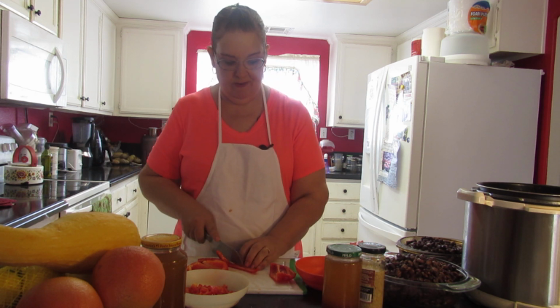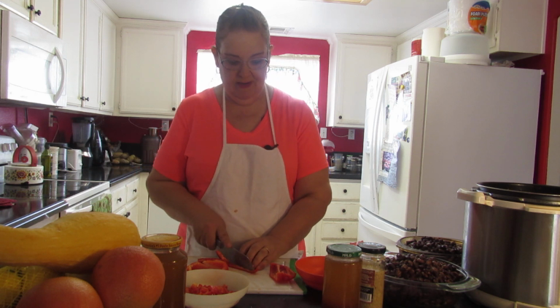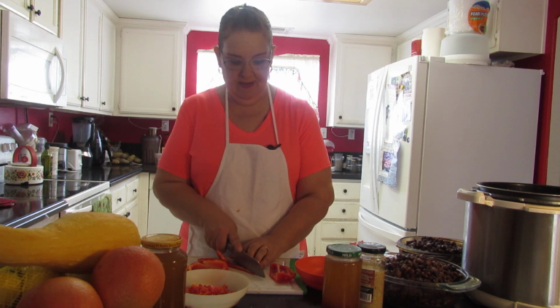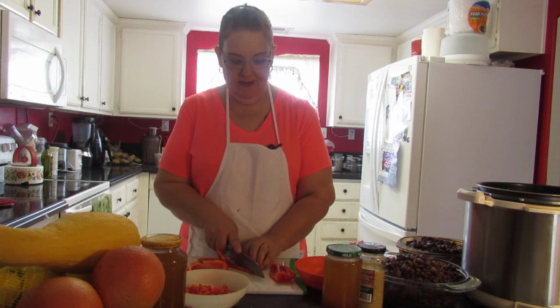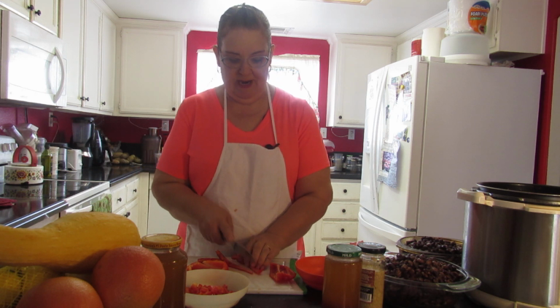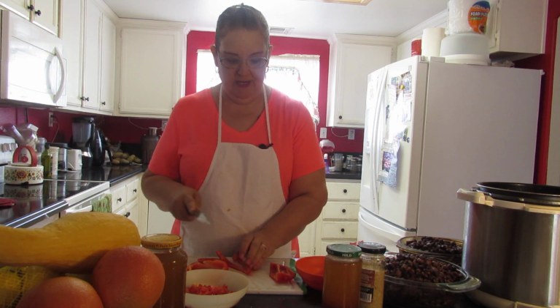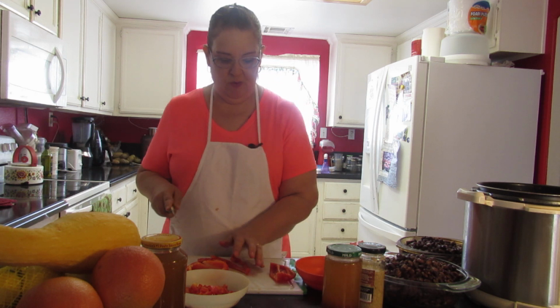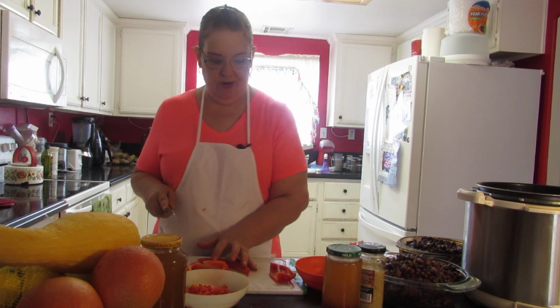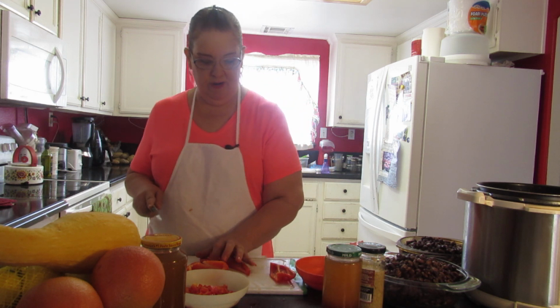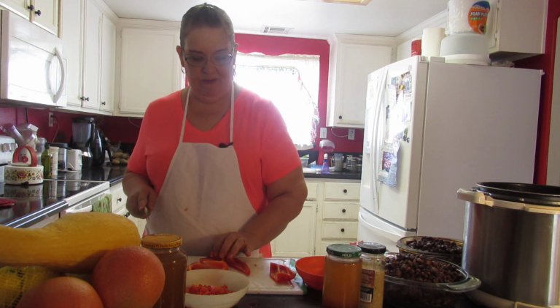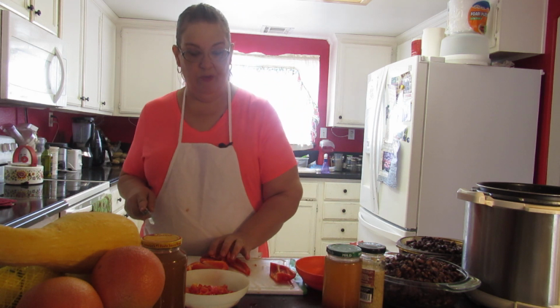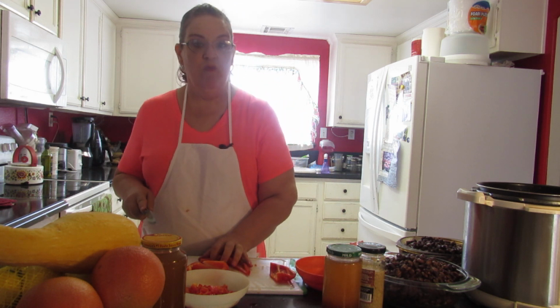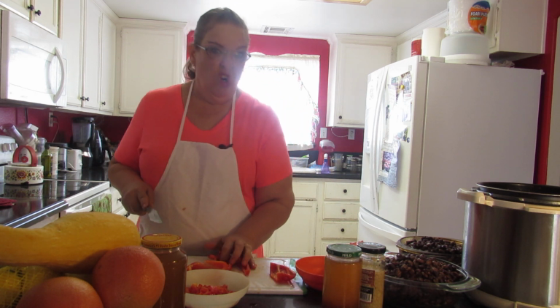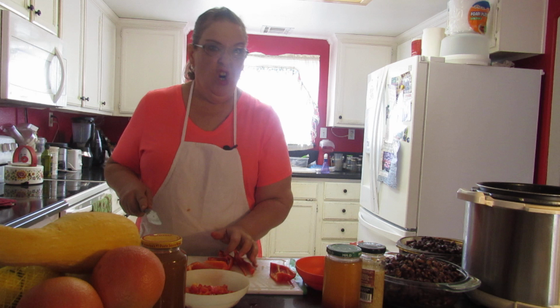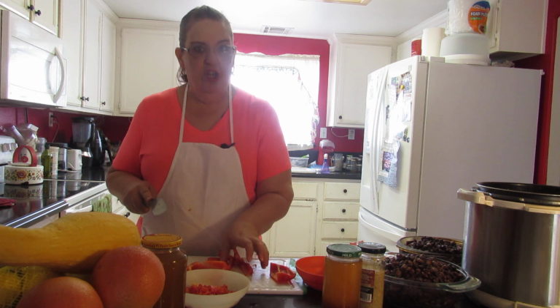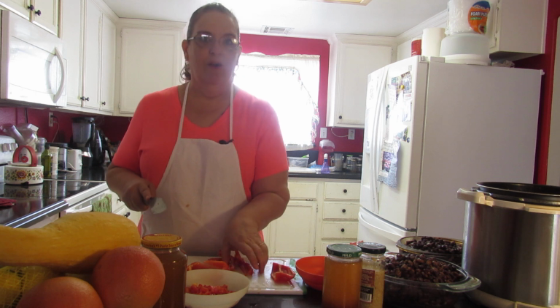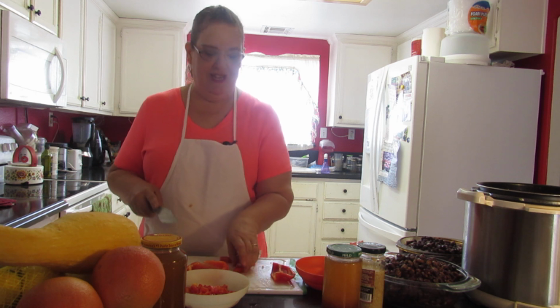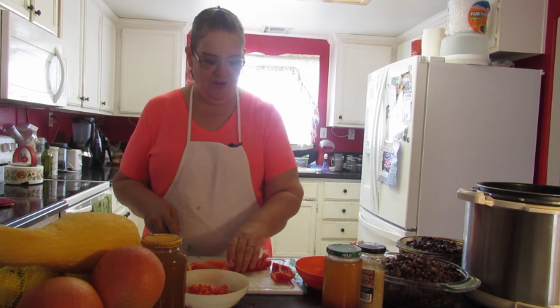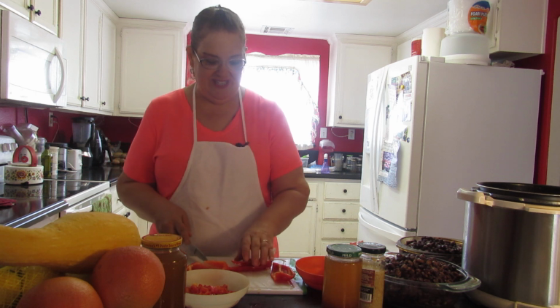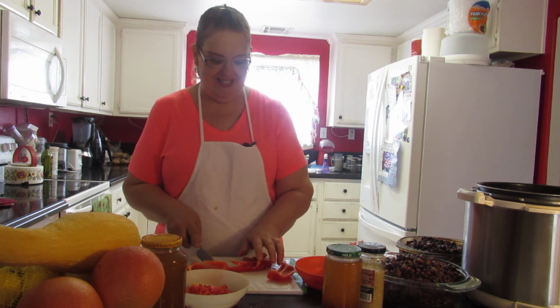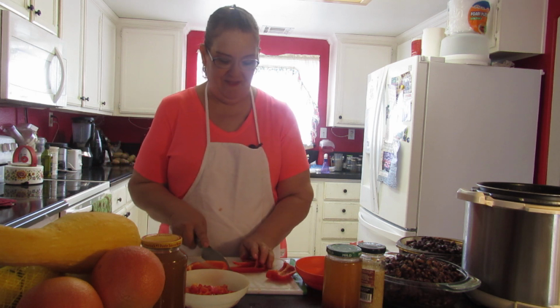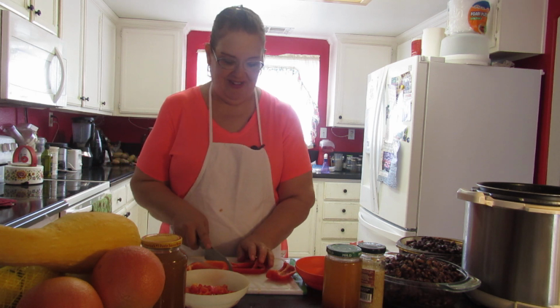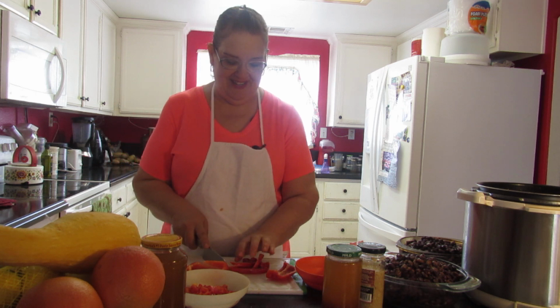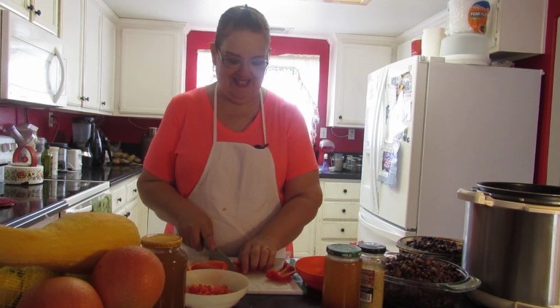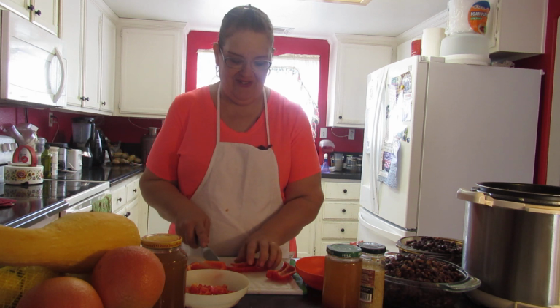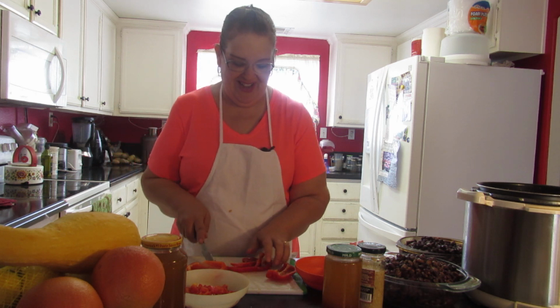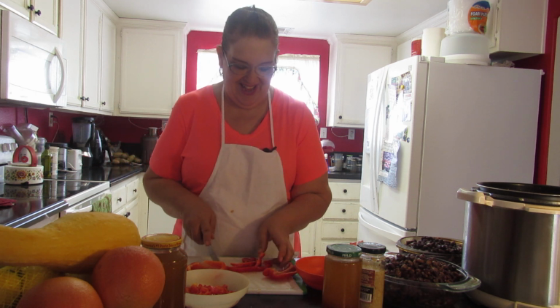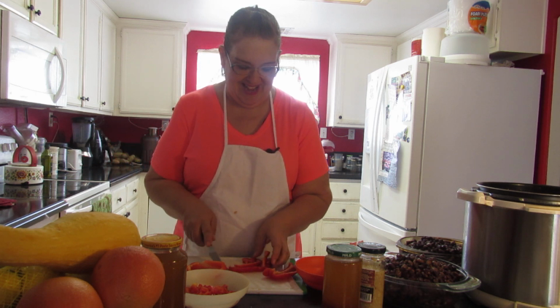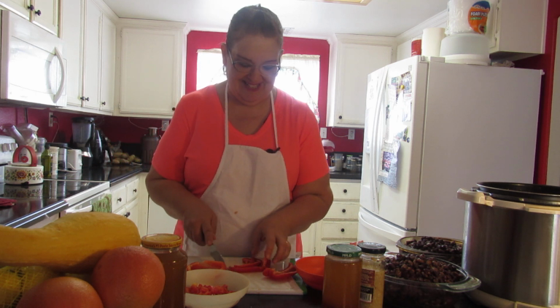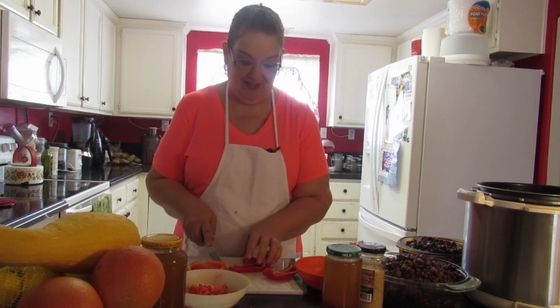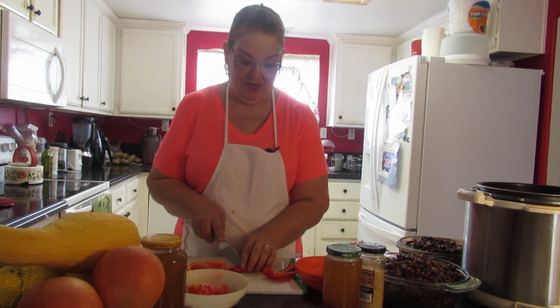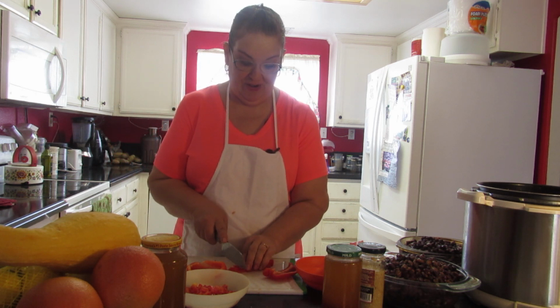I cut the onion ahead of time because I hate cutting onions on camera — my eyes water and I end up sniffling.